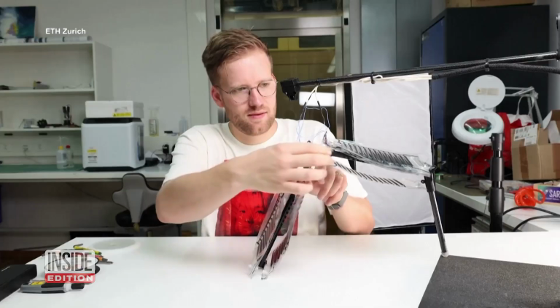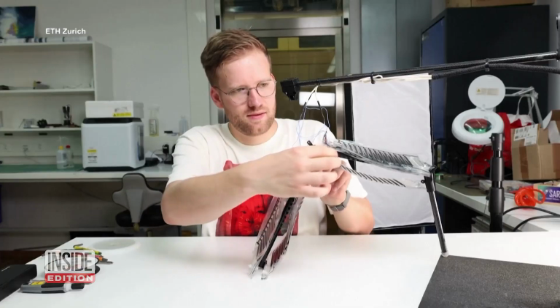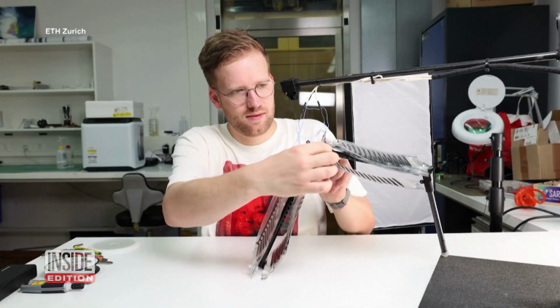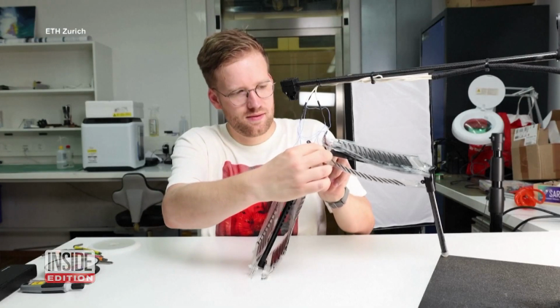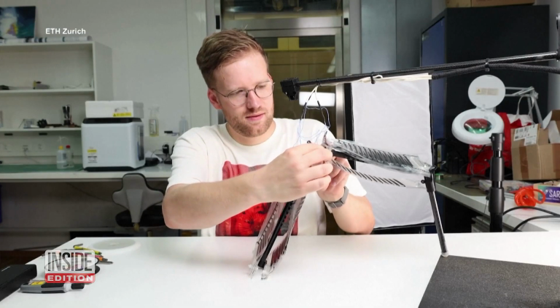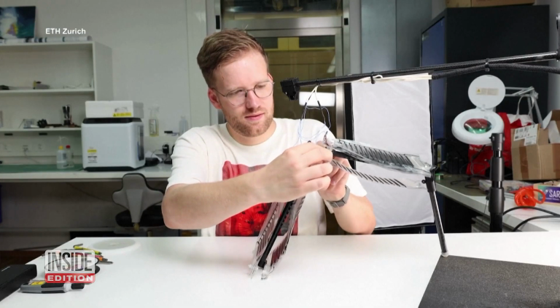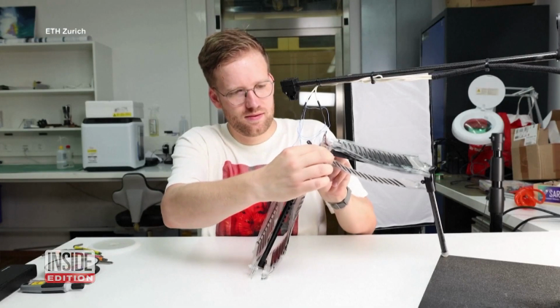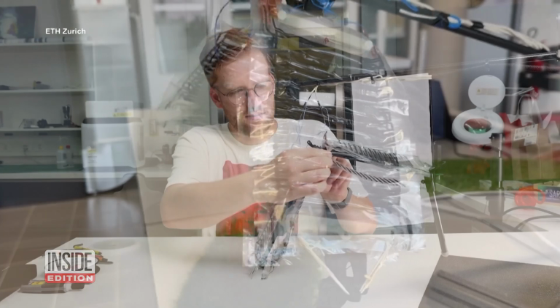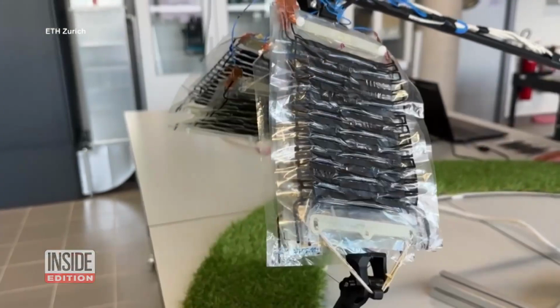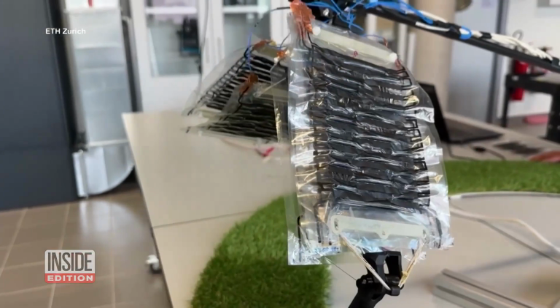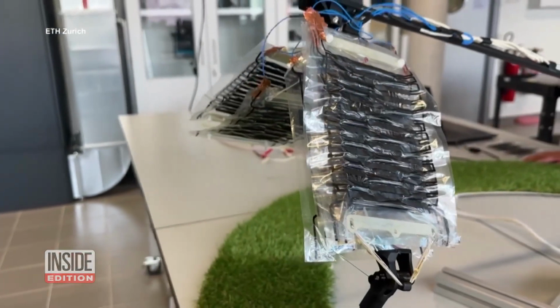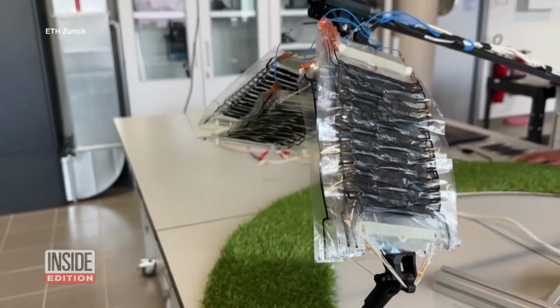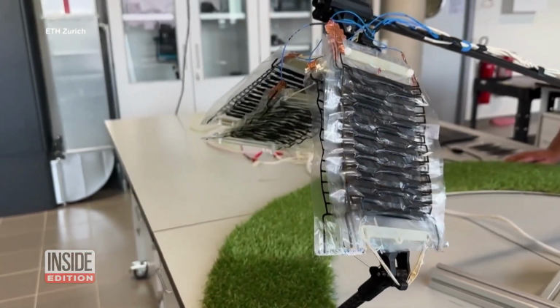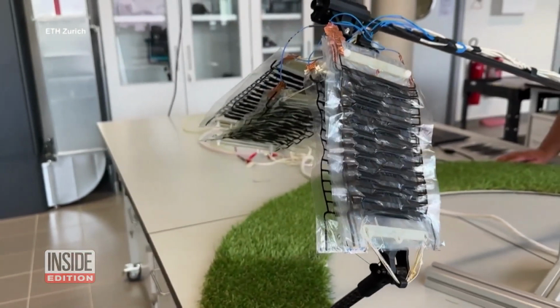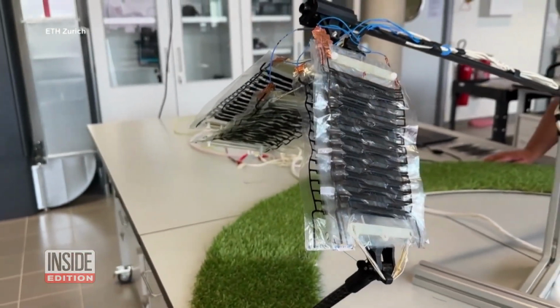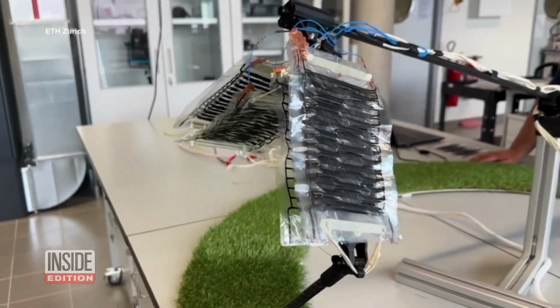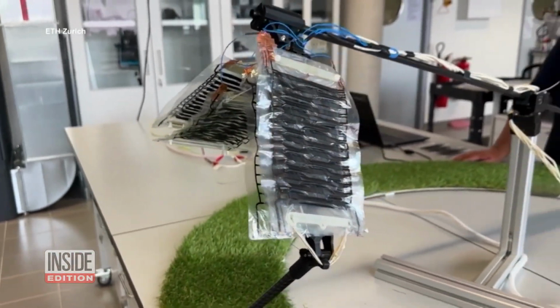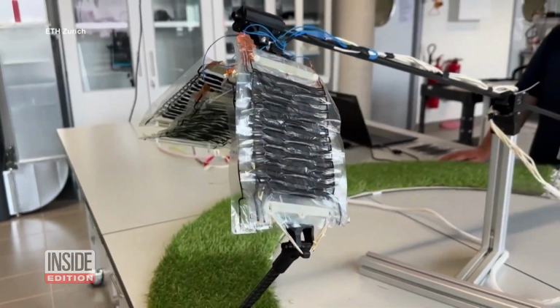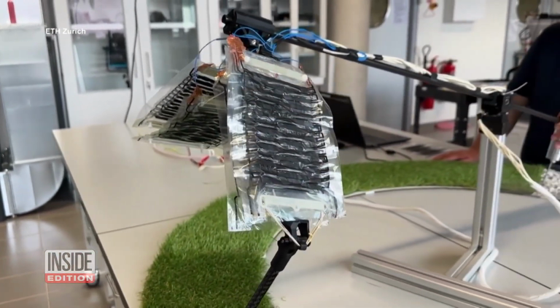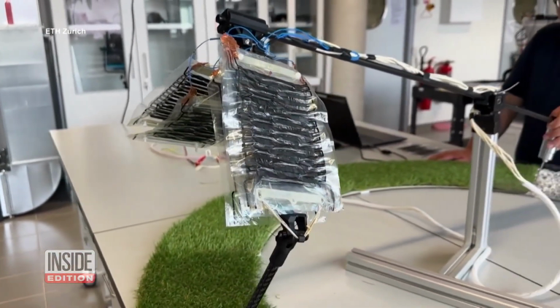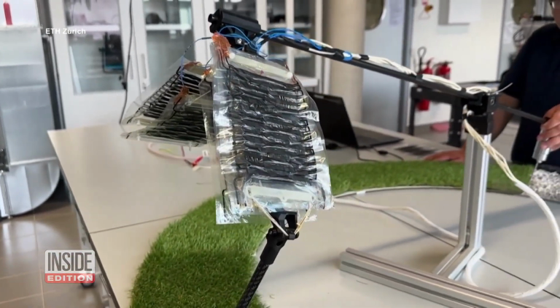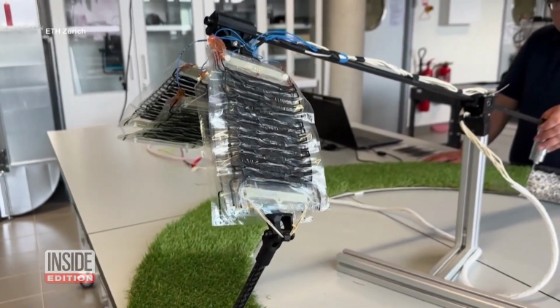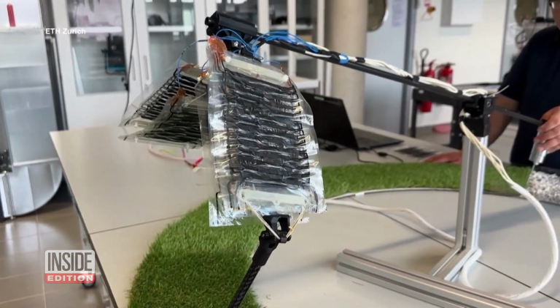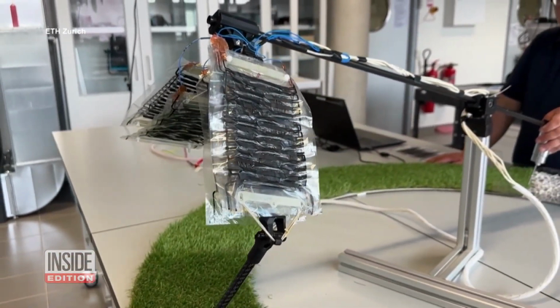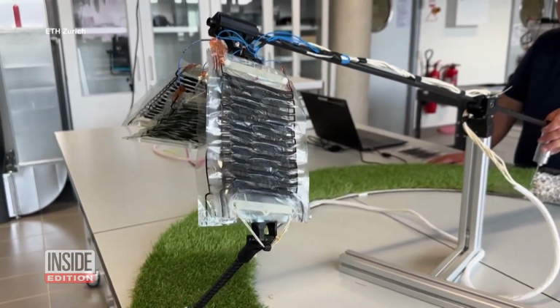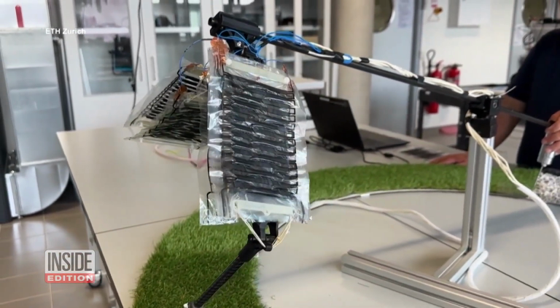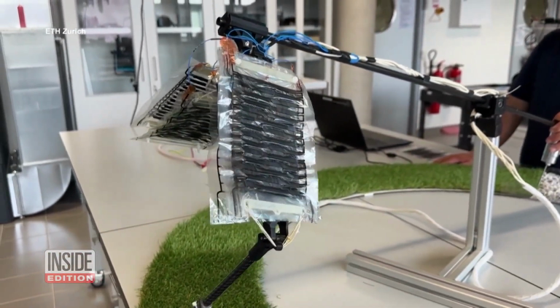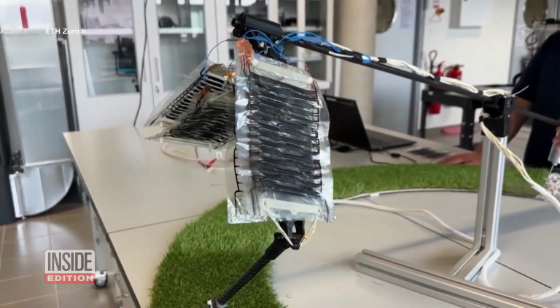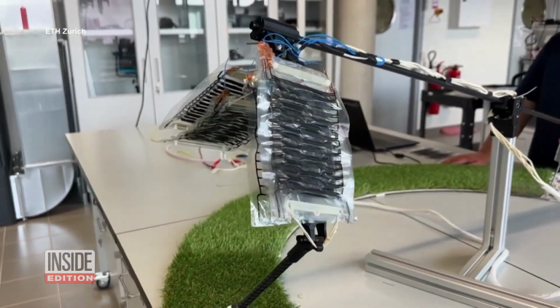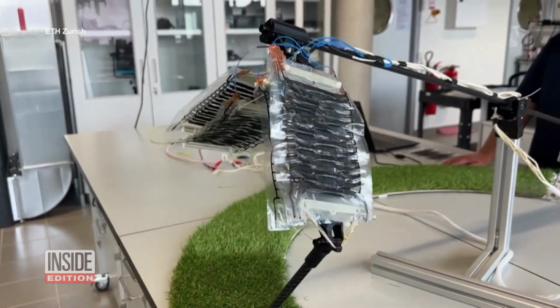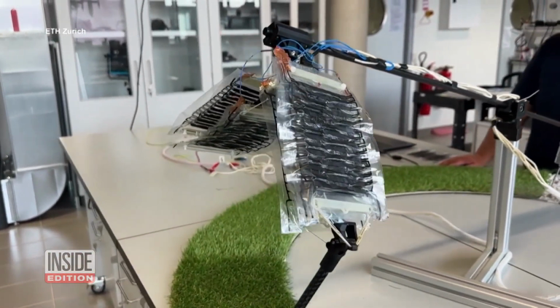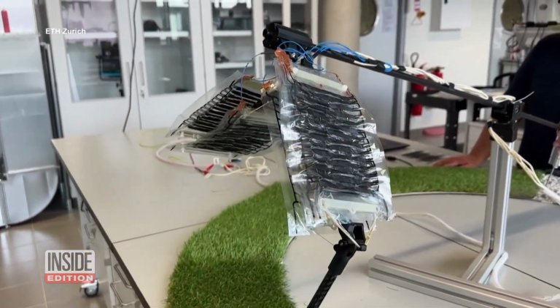These Swiss scientists are using oil-filled plastic bags with electrodes on the side. Electric charges make the electrodes attract together like a magnet, which shortens the bag and pushes the oil to one side.